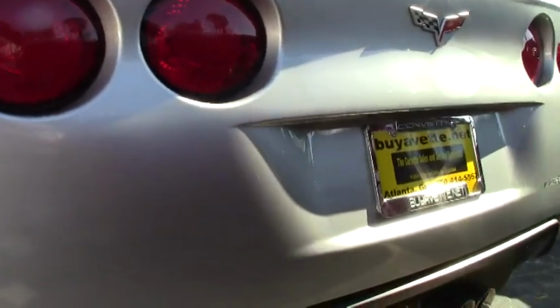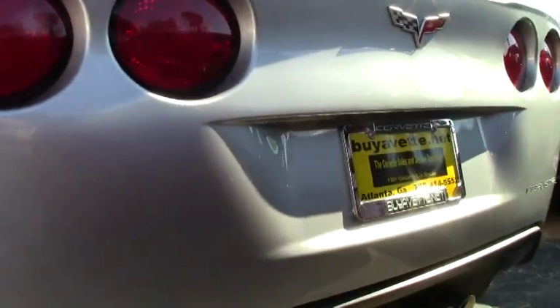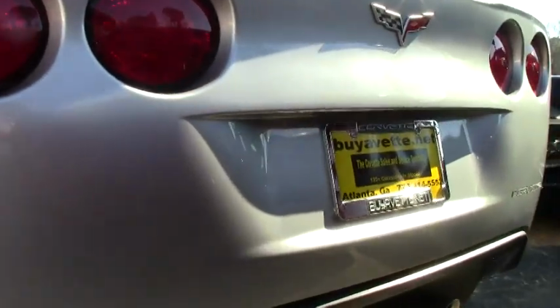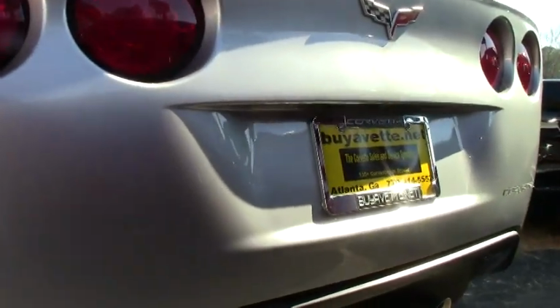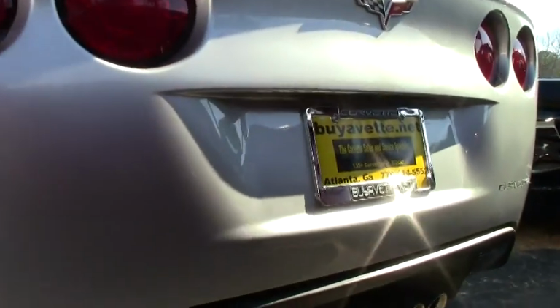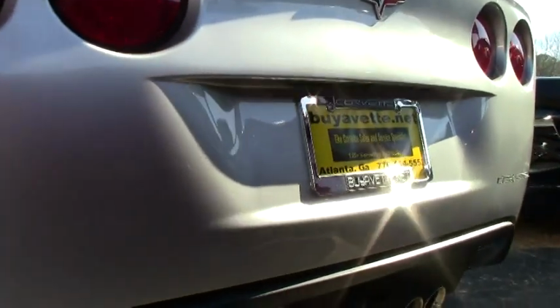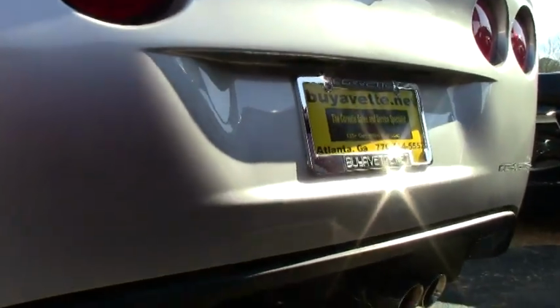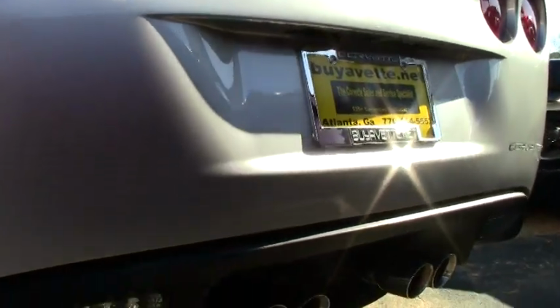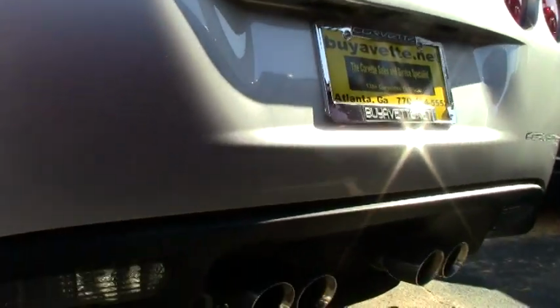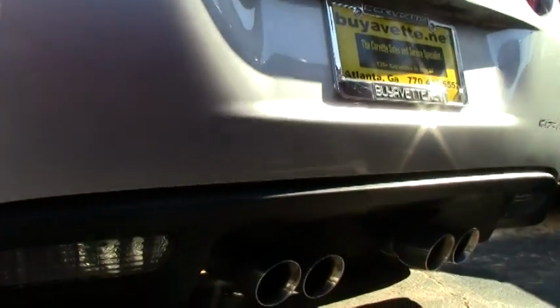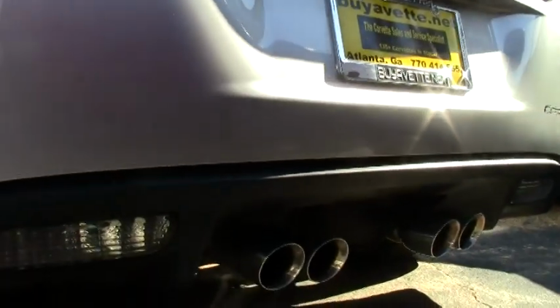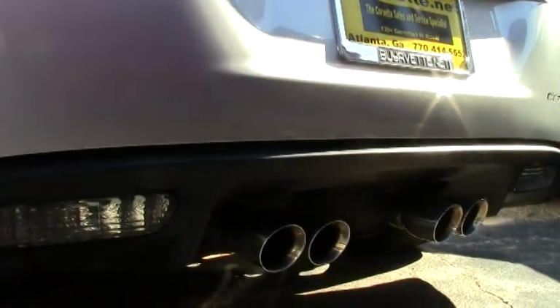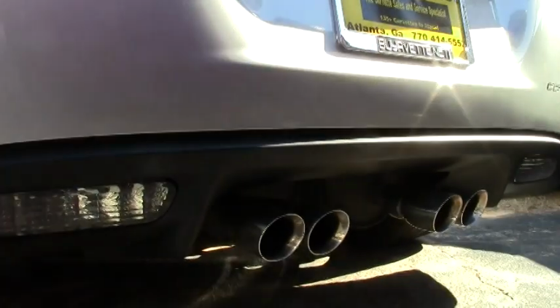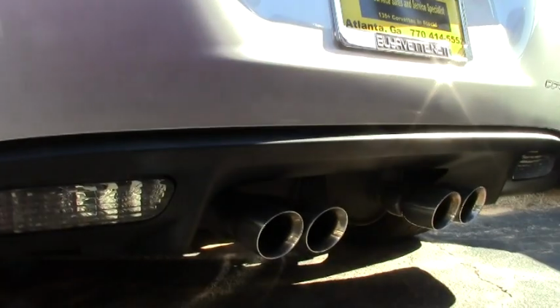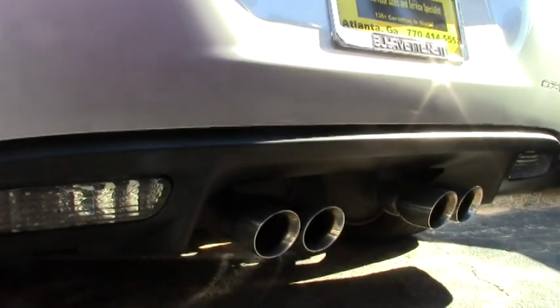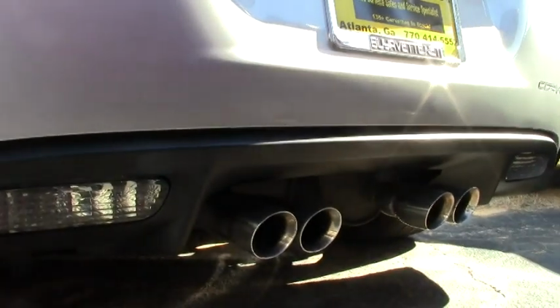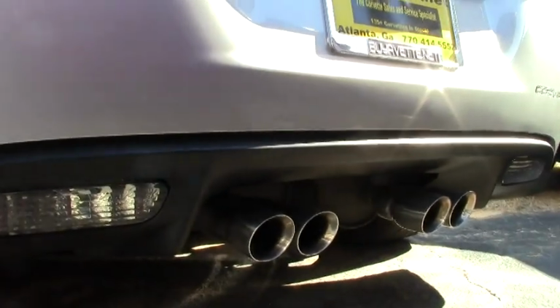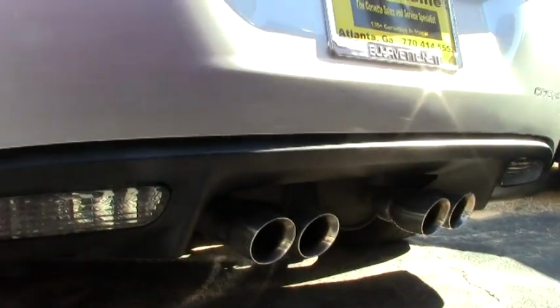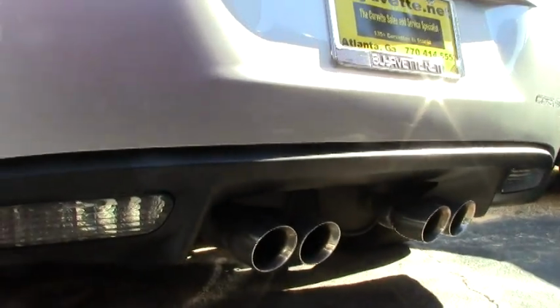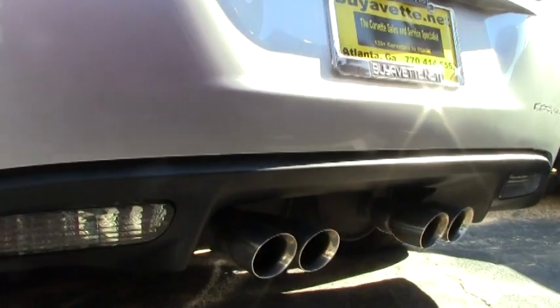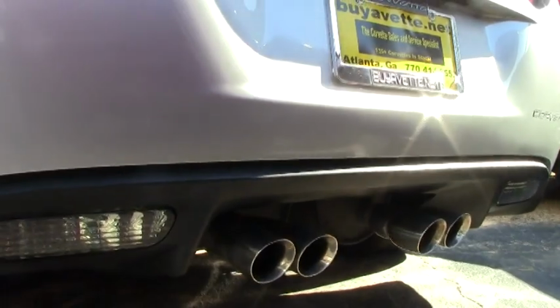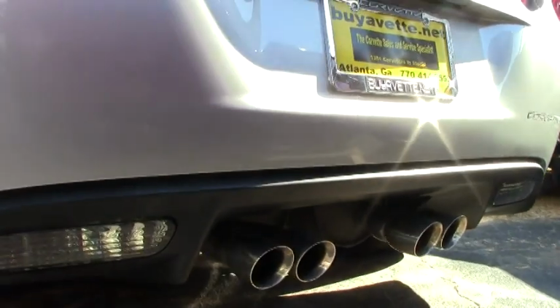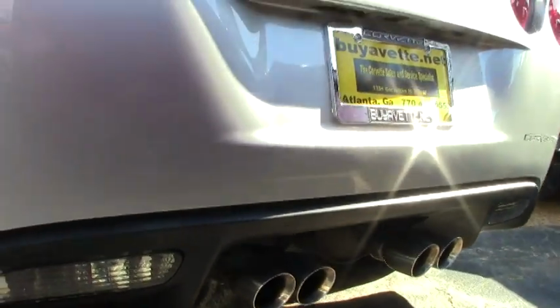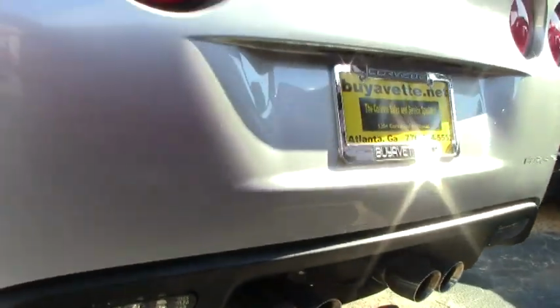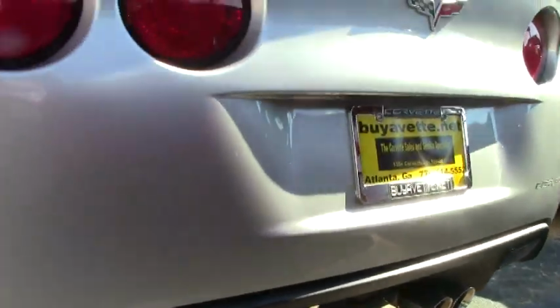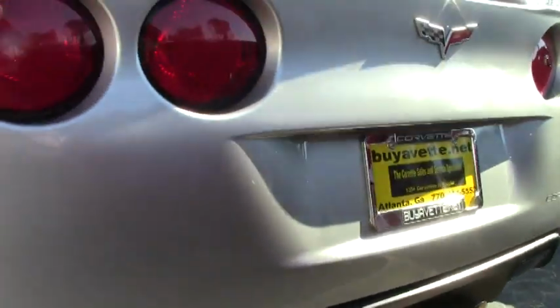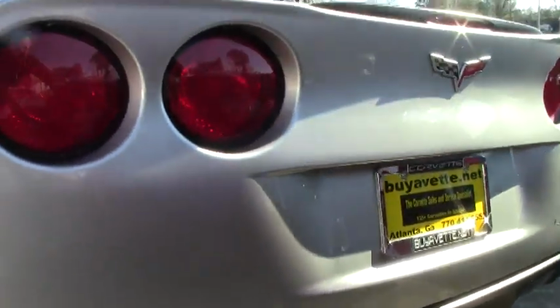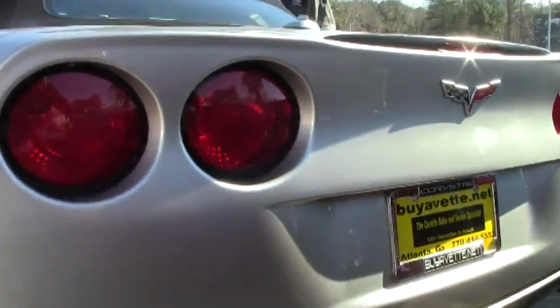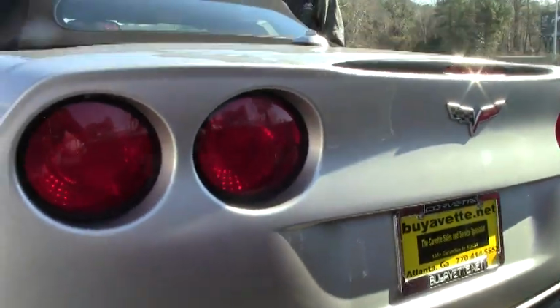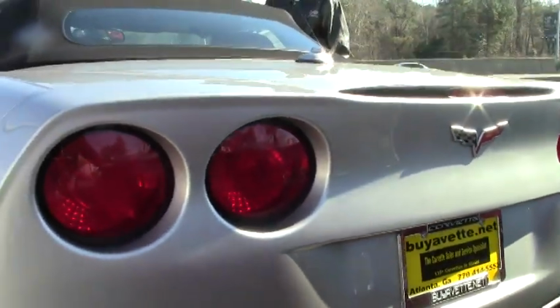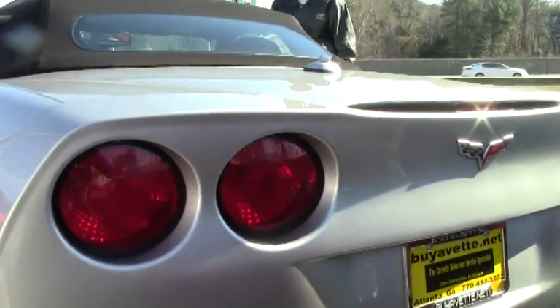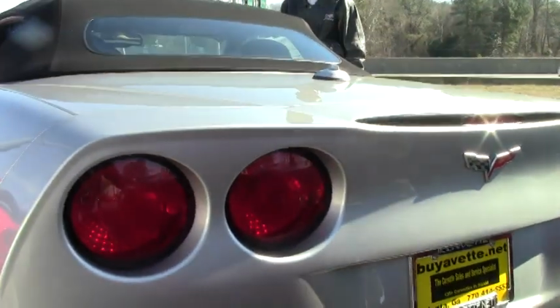And as we walk around, you can see the condition all the way around. It's been a garage-kept baby.